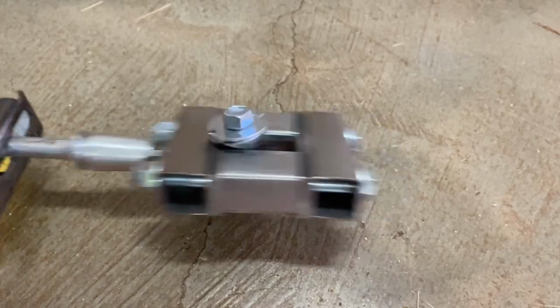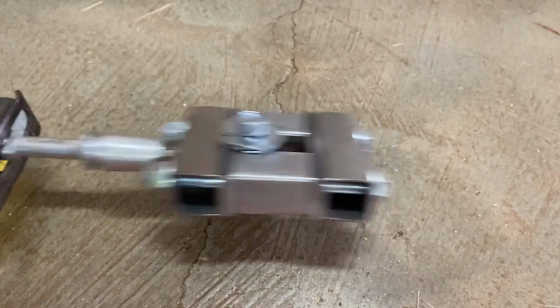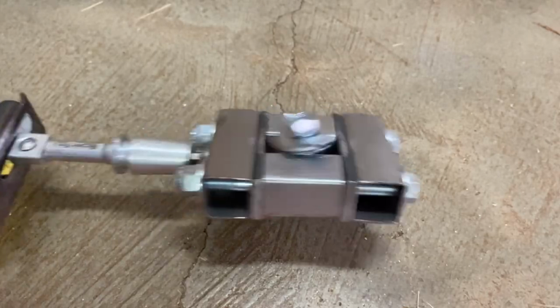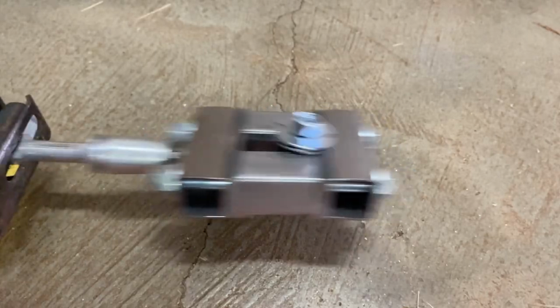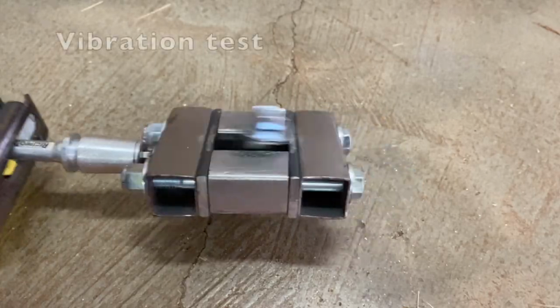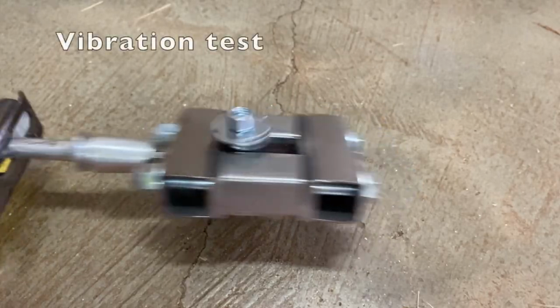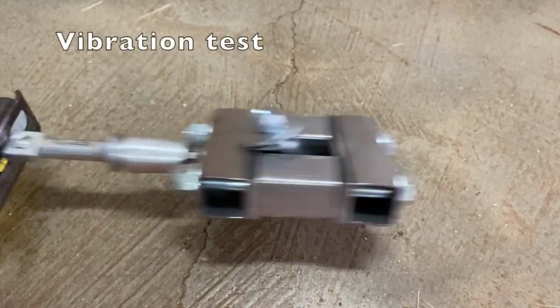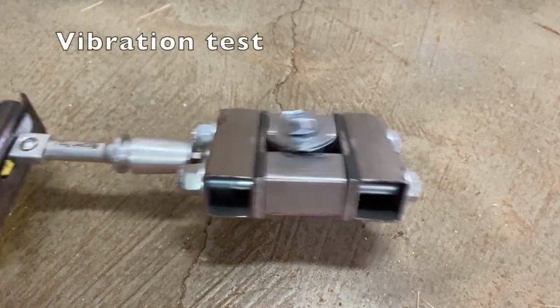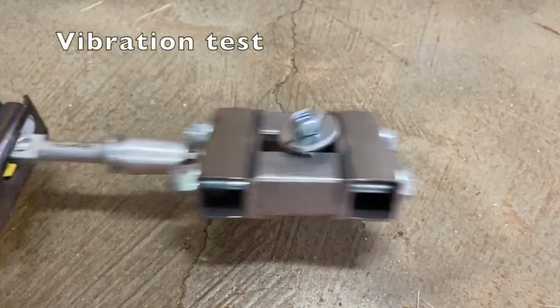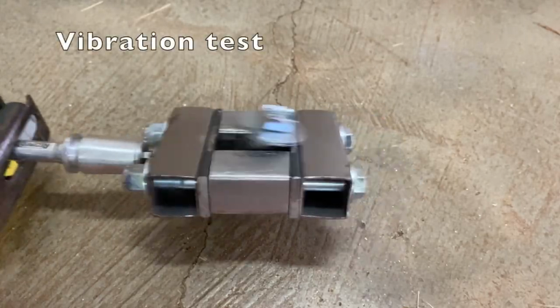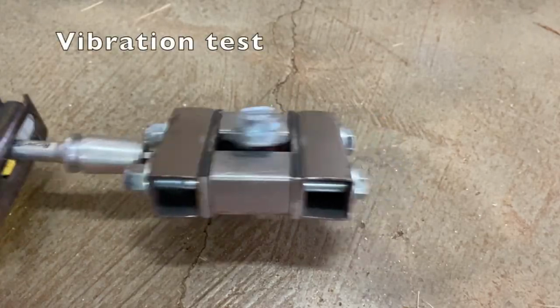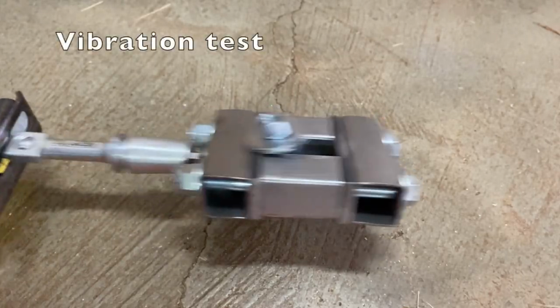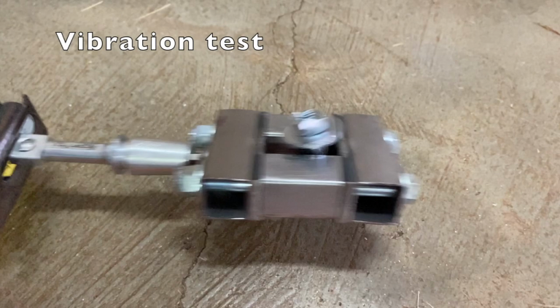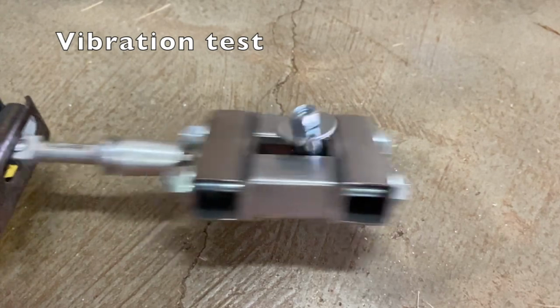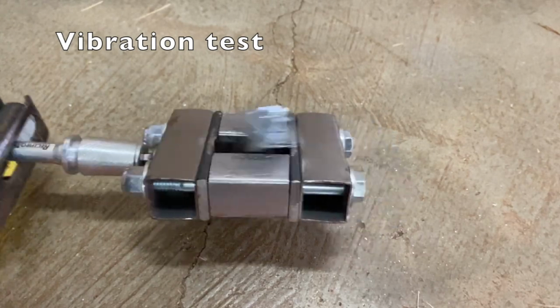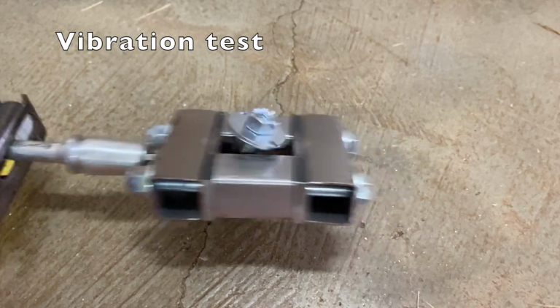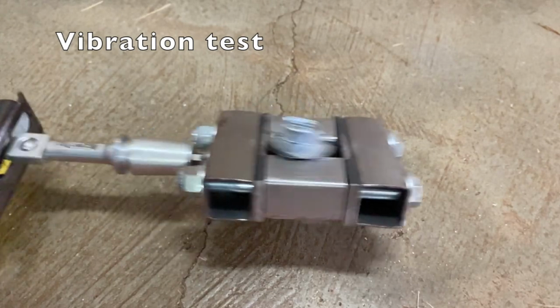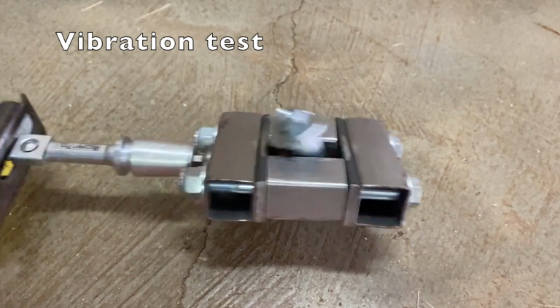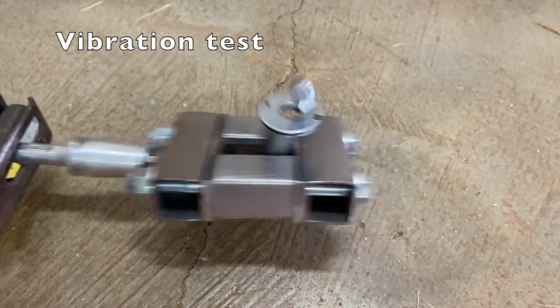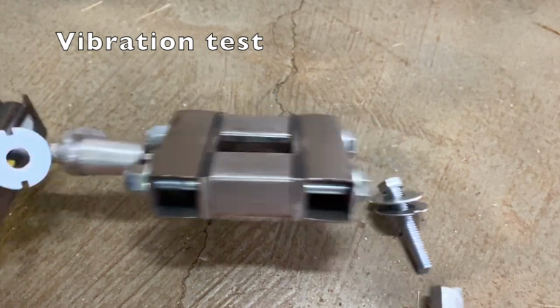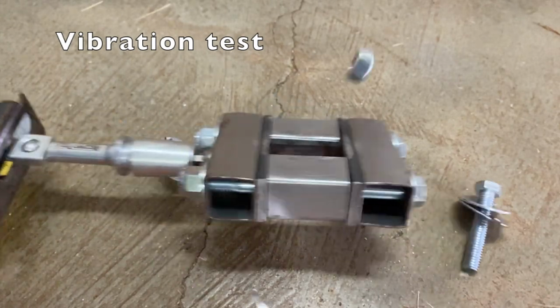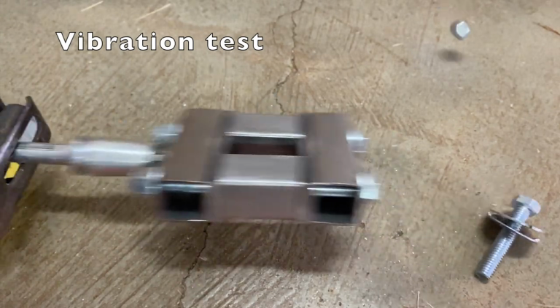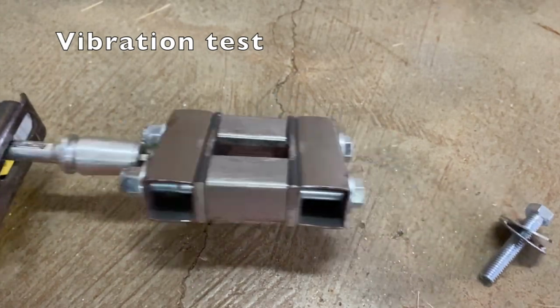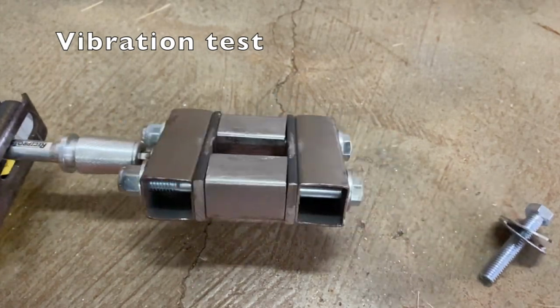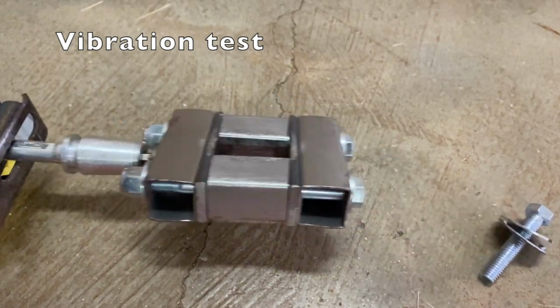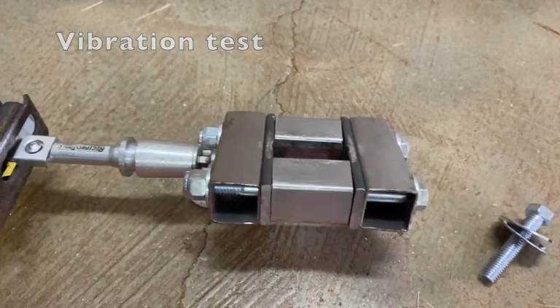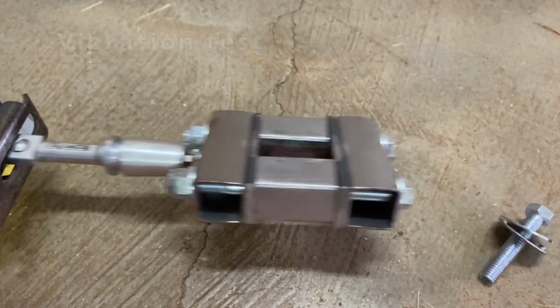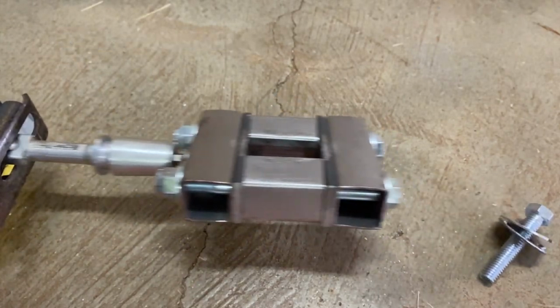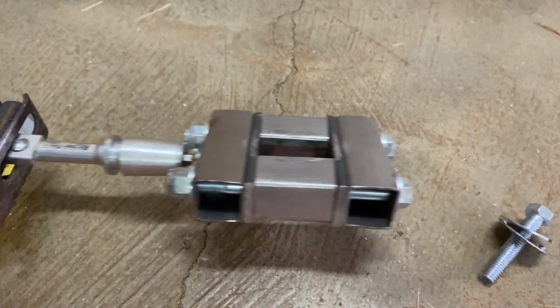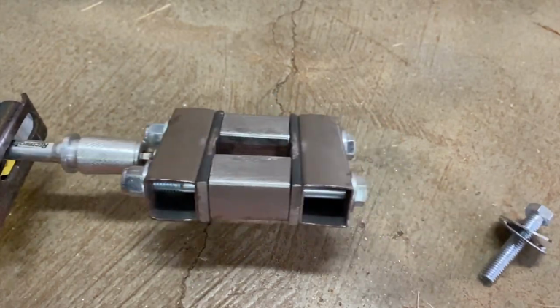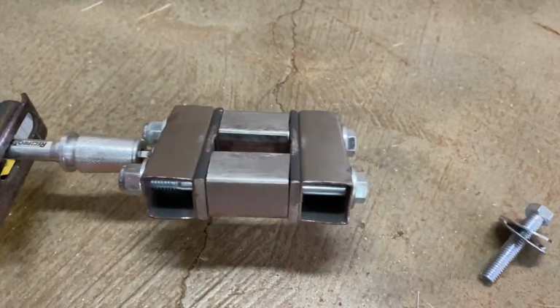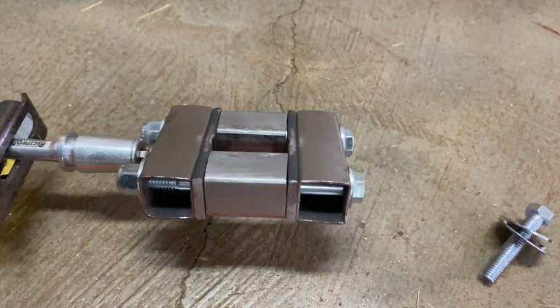A more fun way to test Thread Locker is with a vibration test. Please check out my channel for that video.